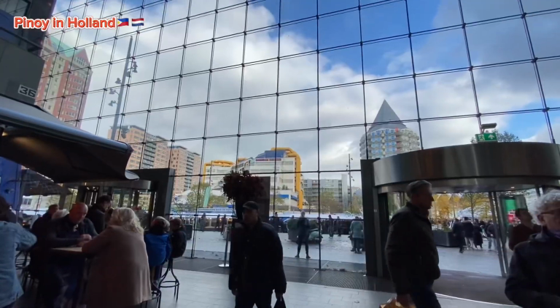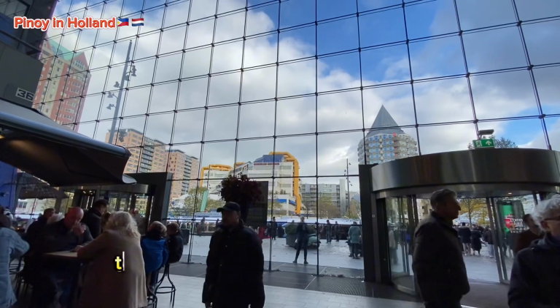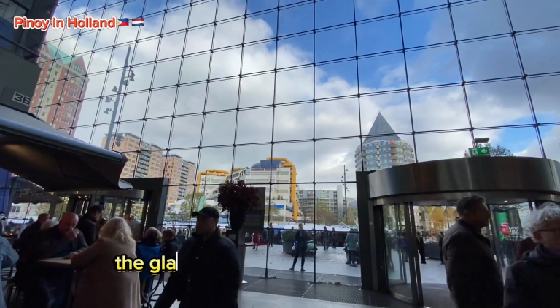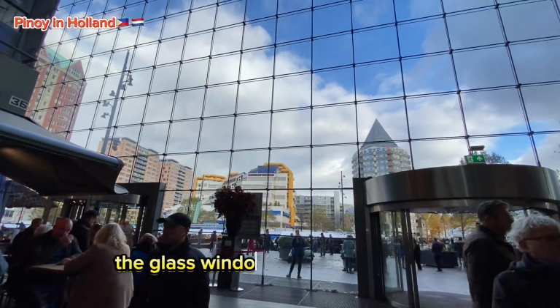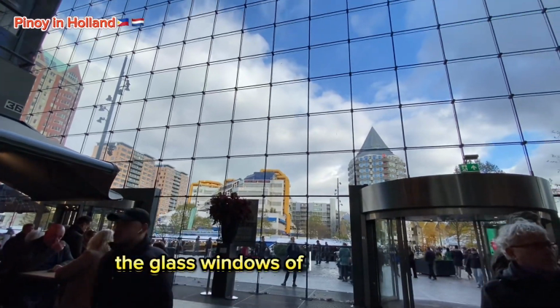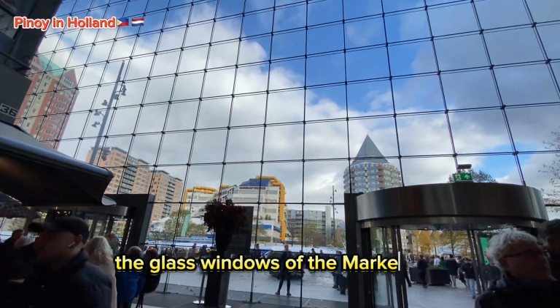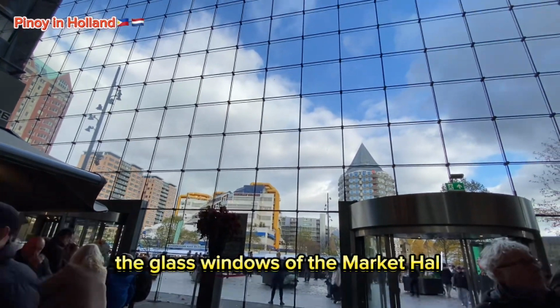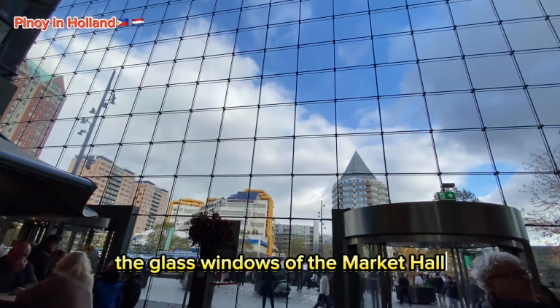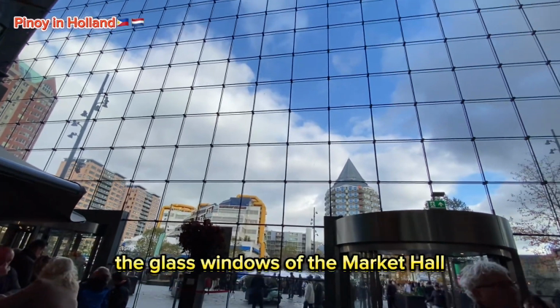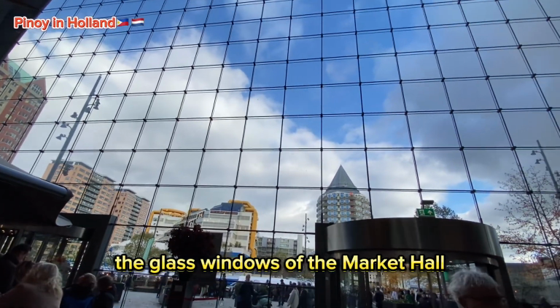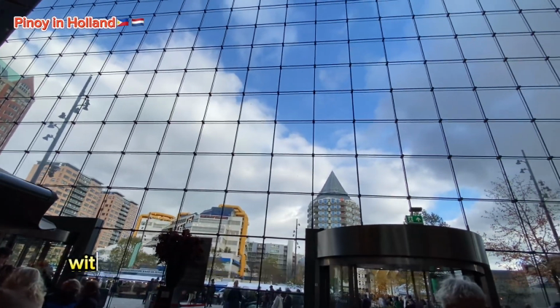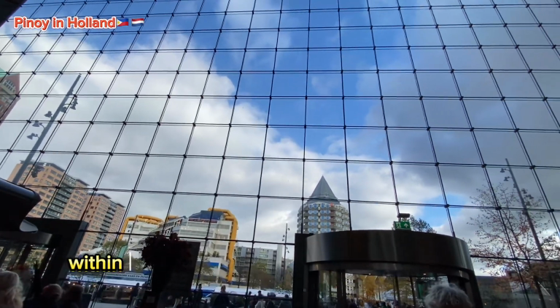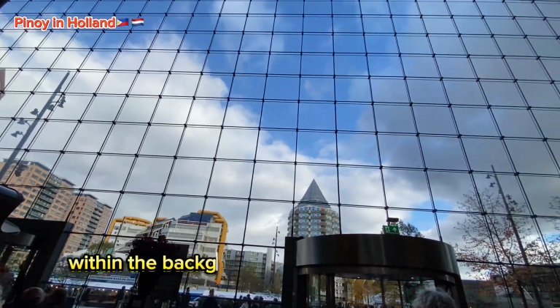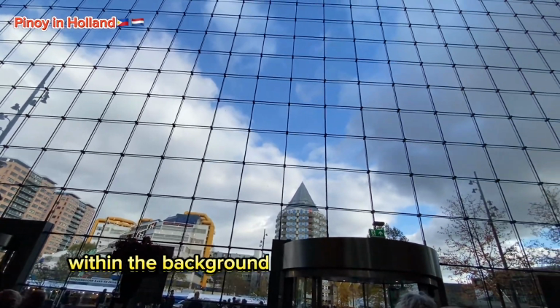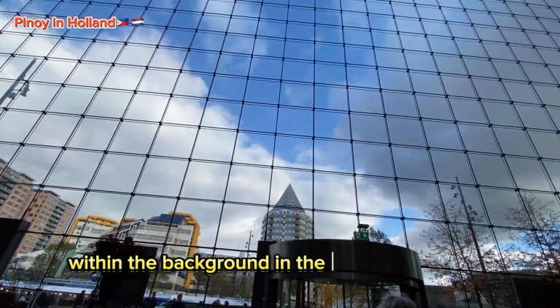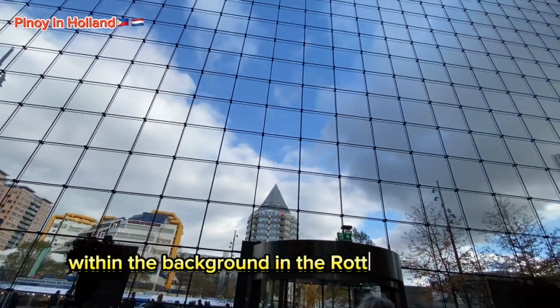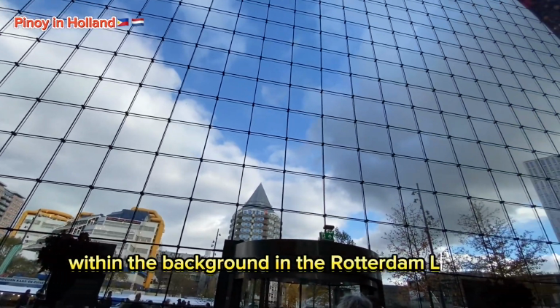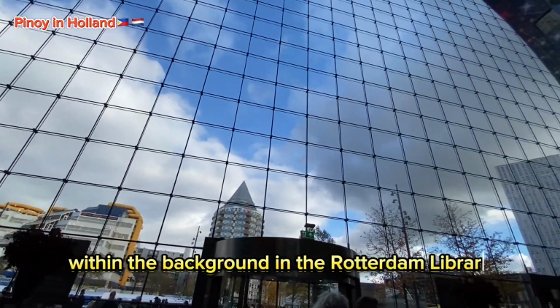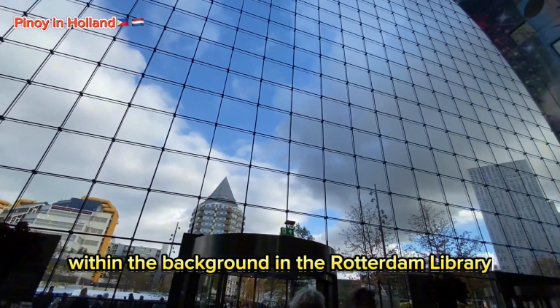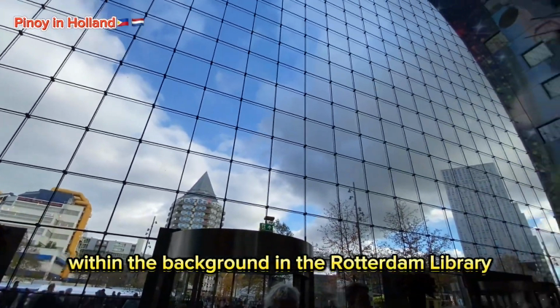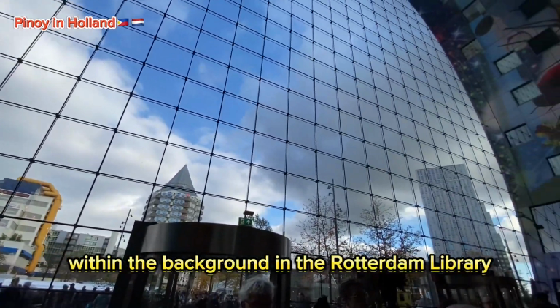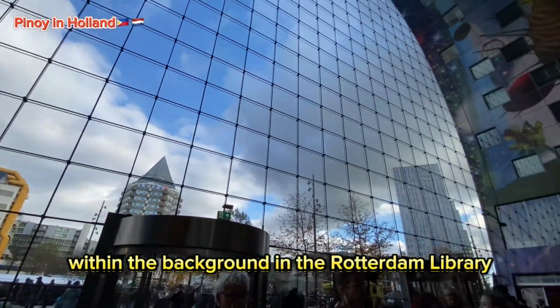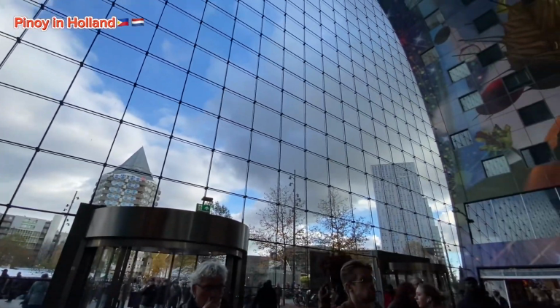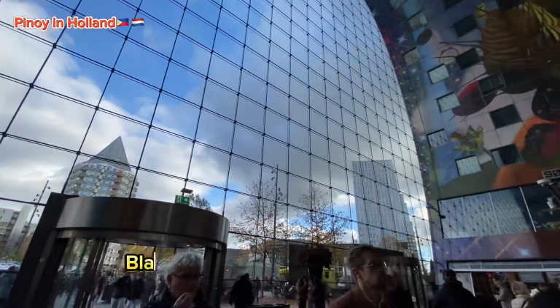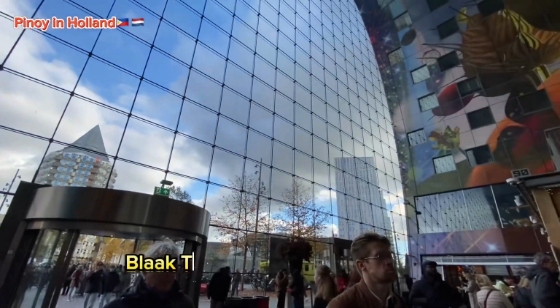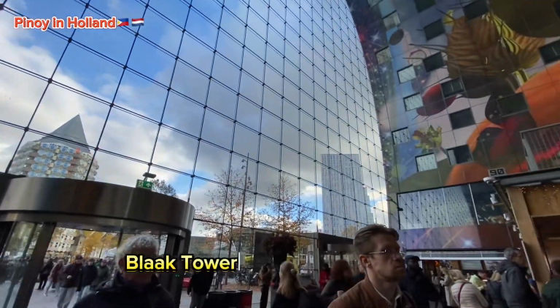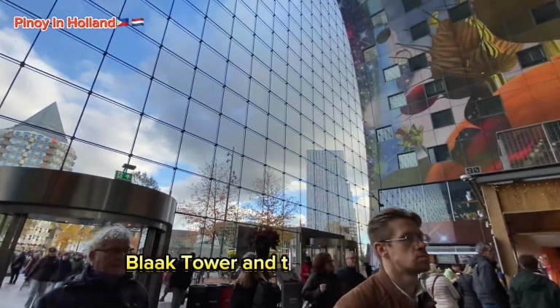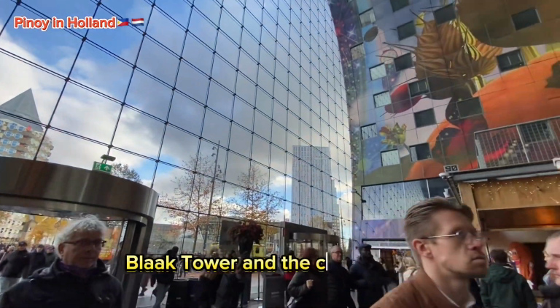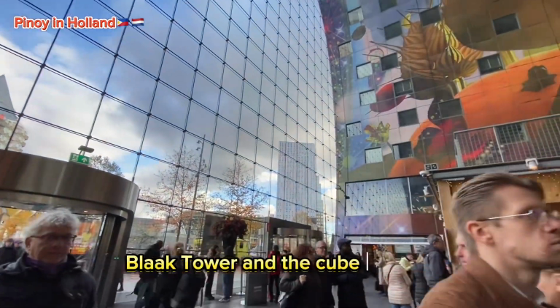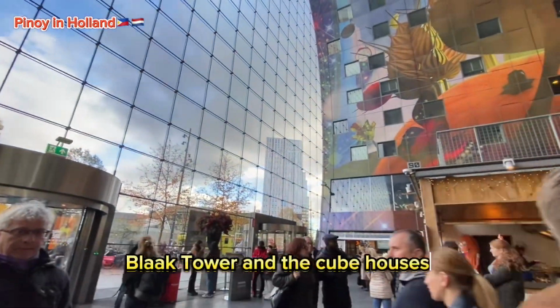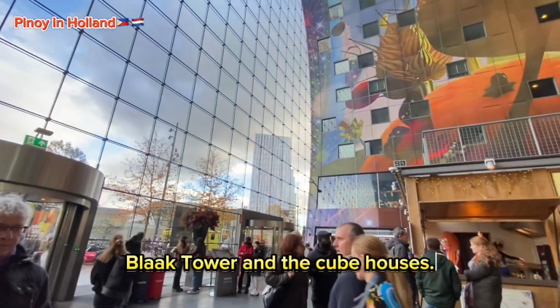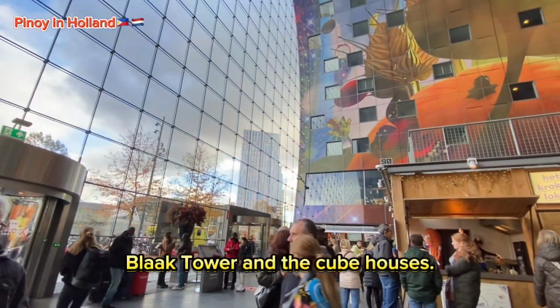The glass windows of the market hall frame a view with the Rotterdam library, the Black Tower, and the cube houses in the background.